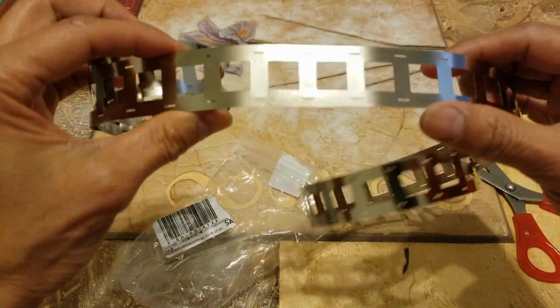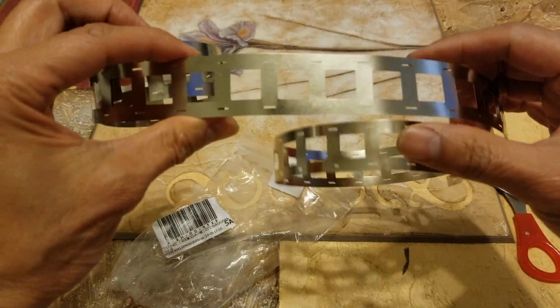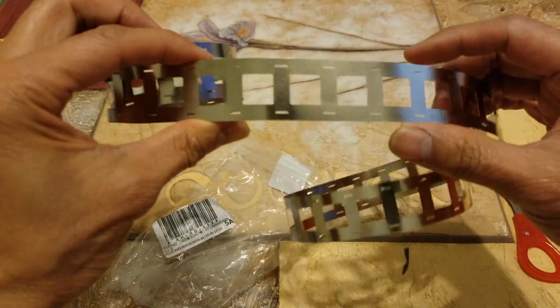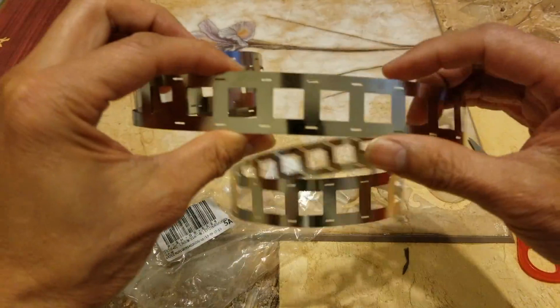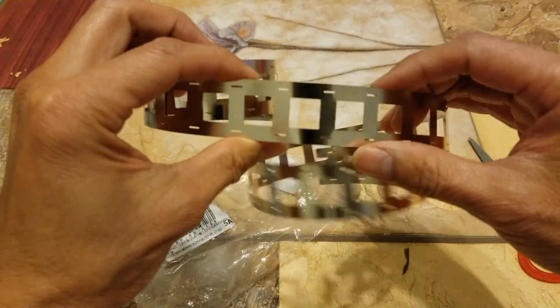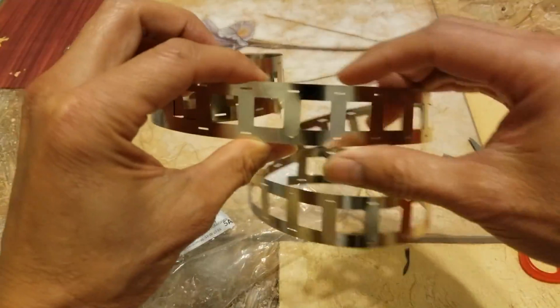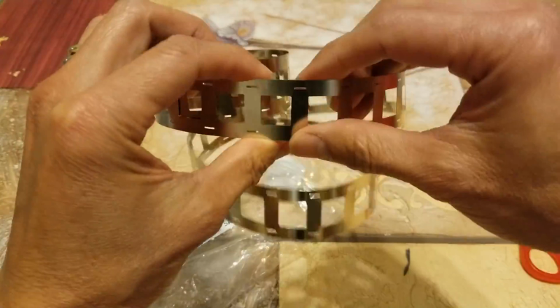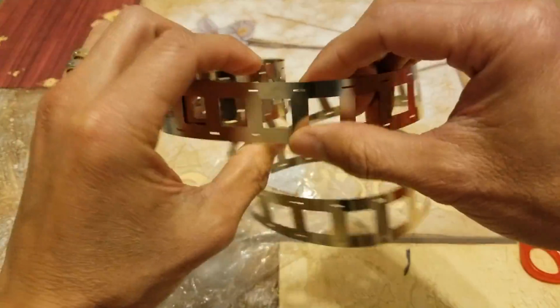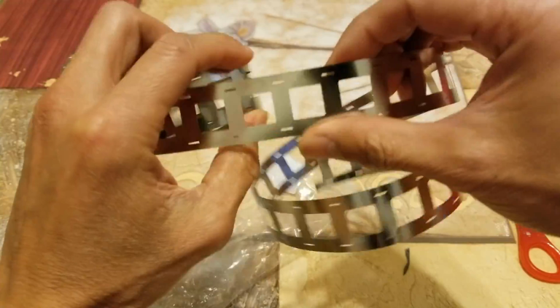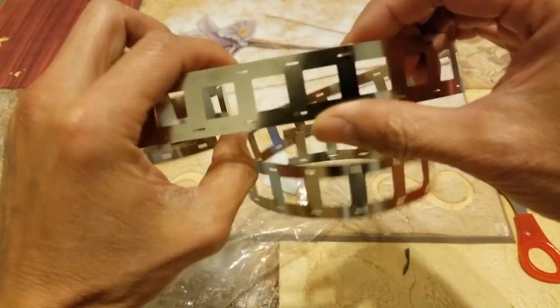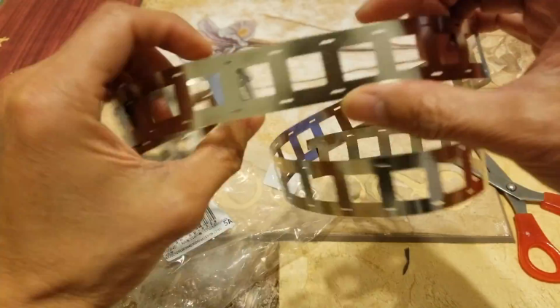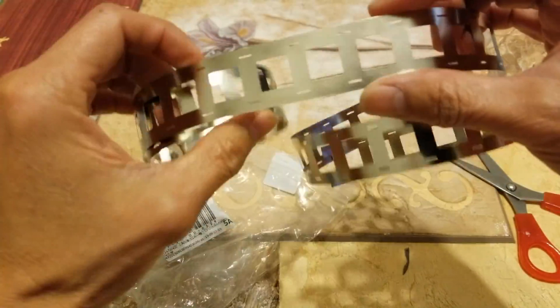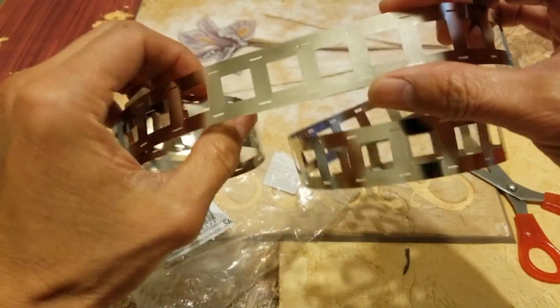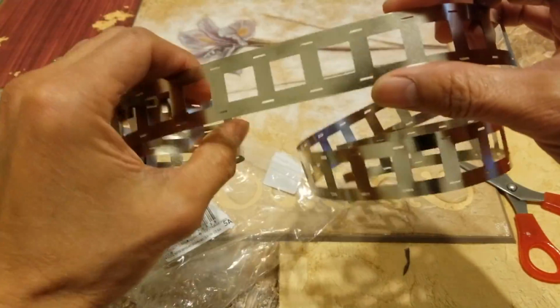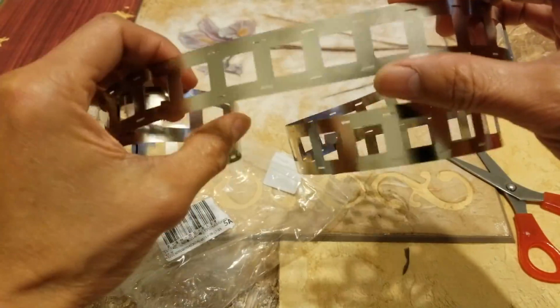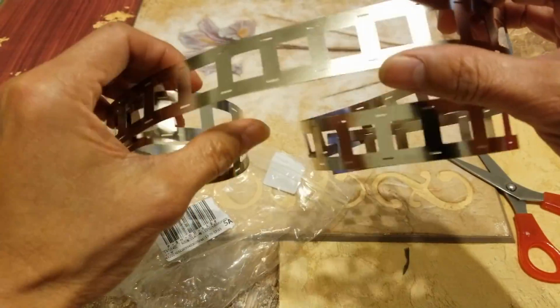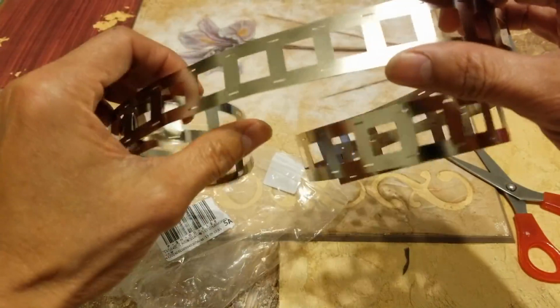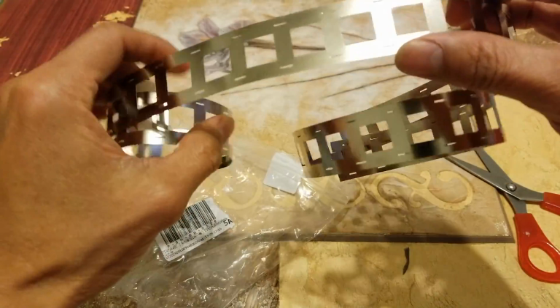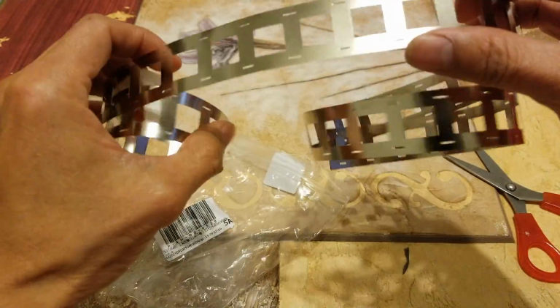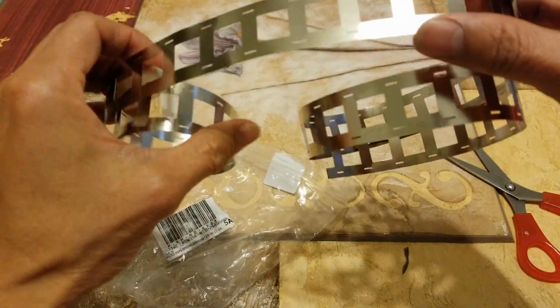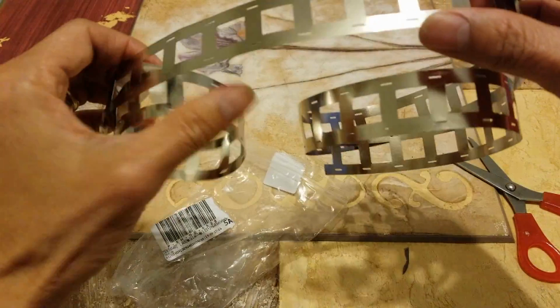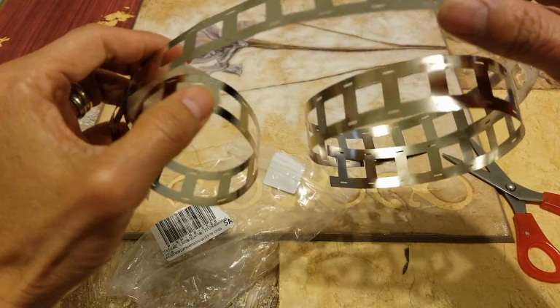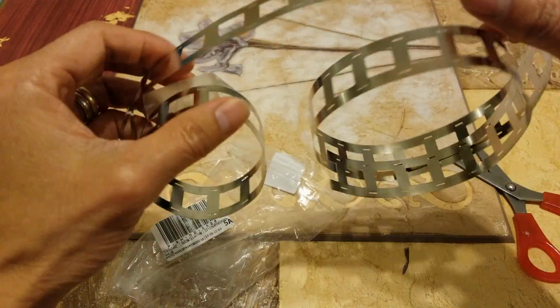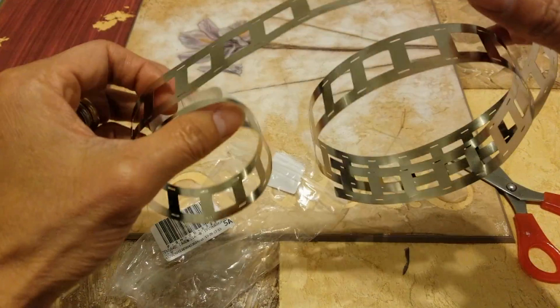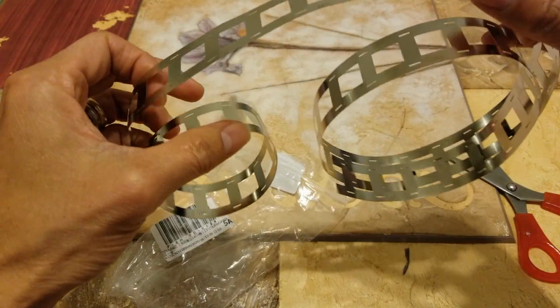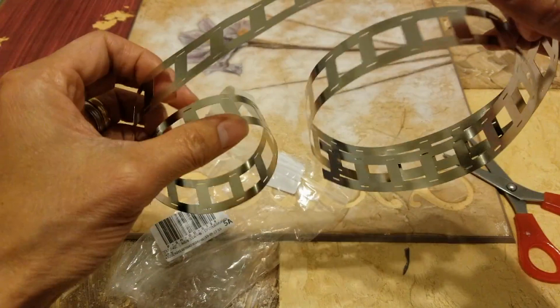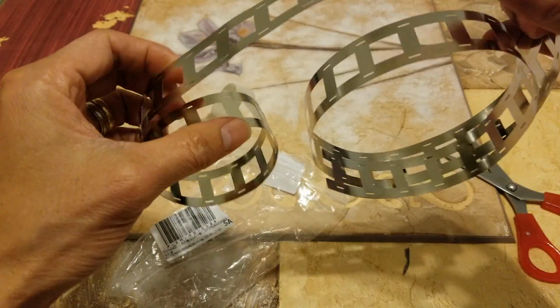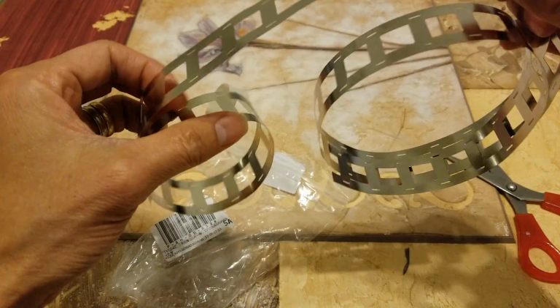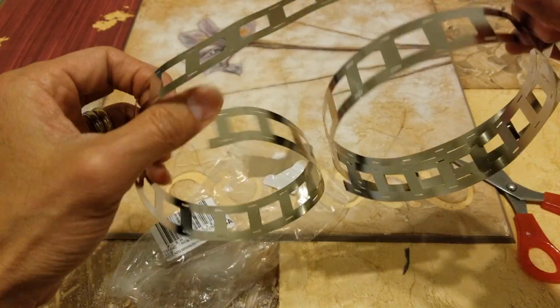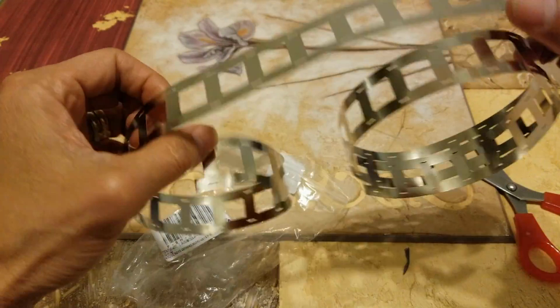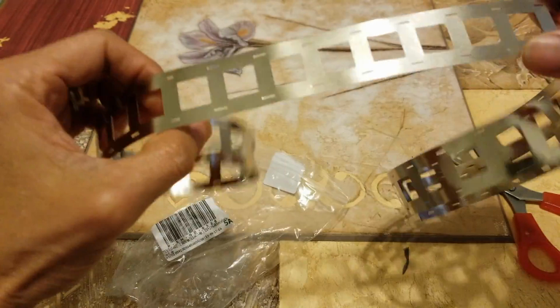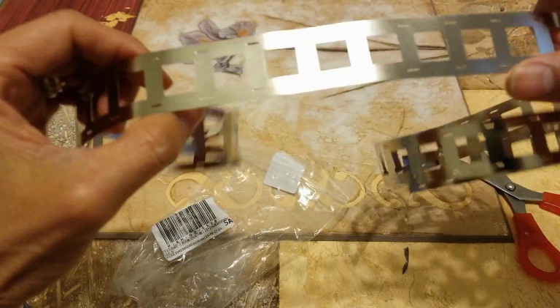Unfortunately I don't have the weld machine, so I'm not sure if I can solder this or not. So we'll see.